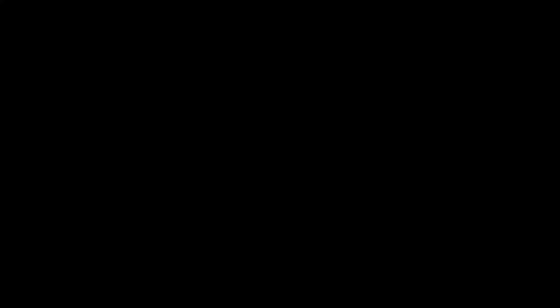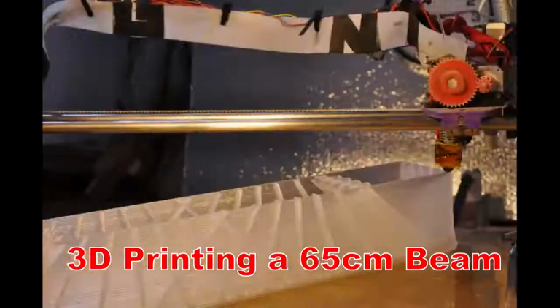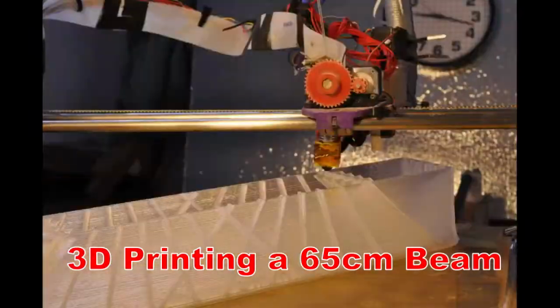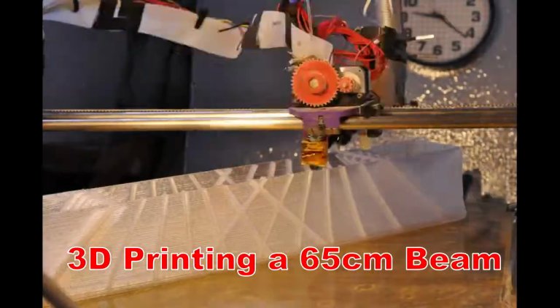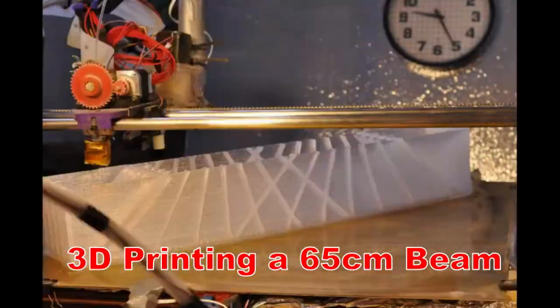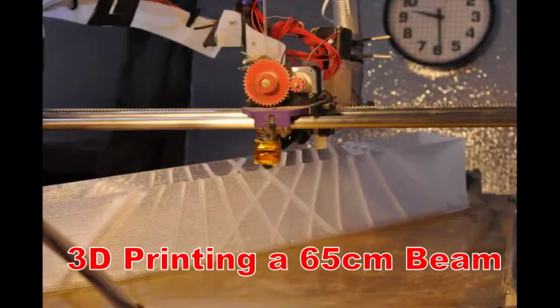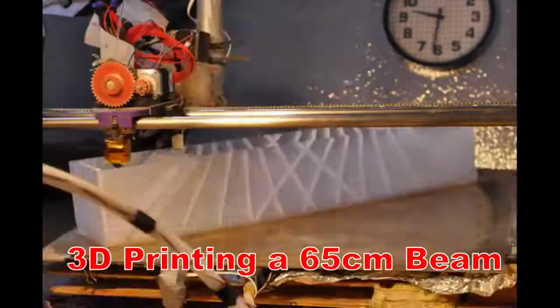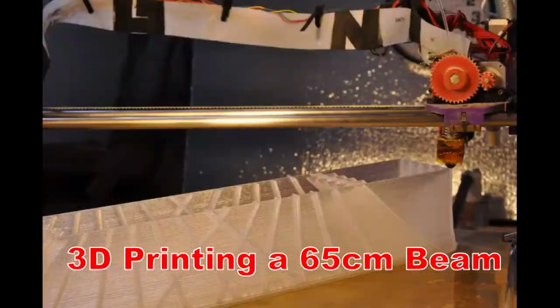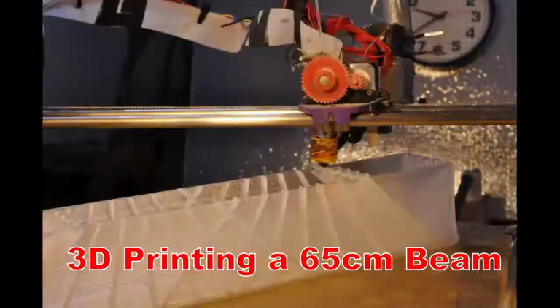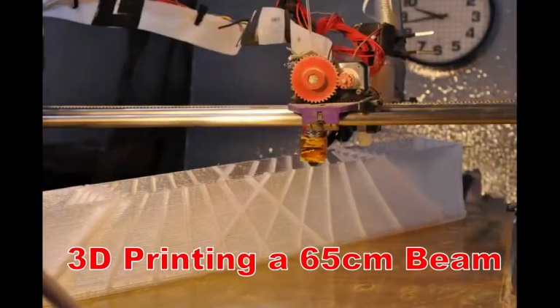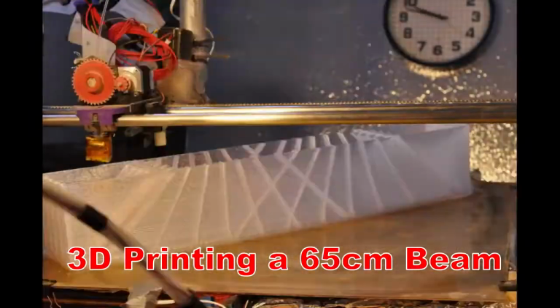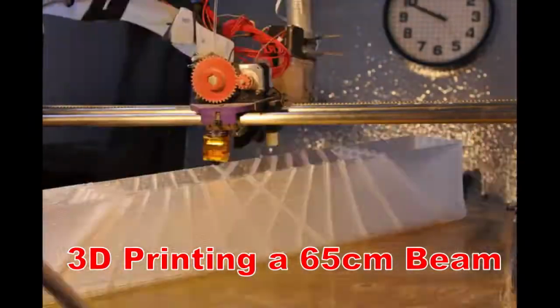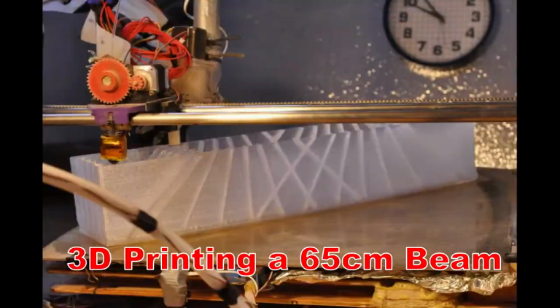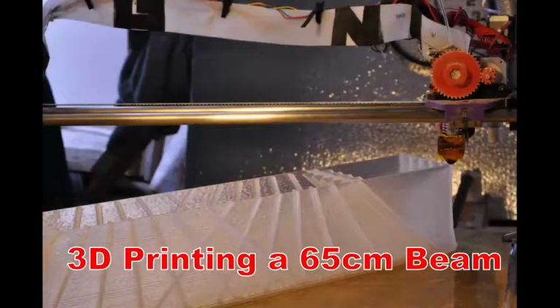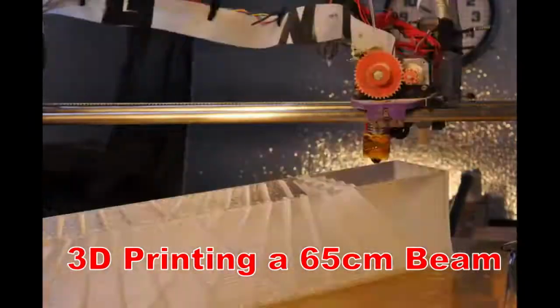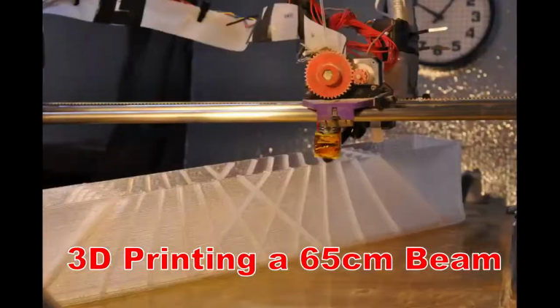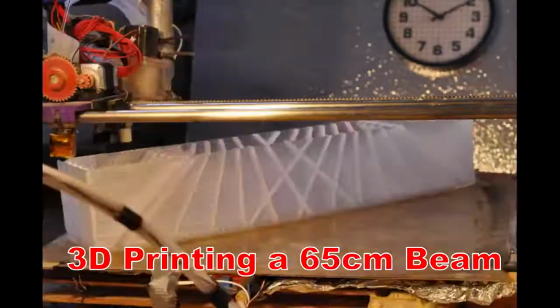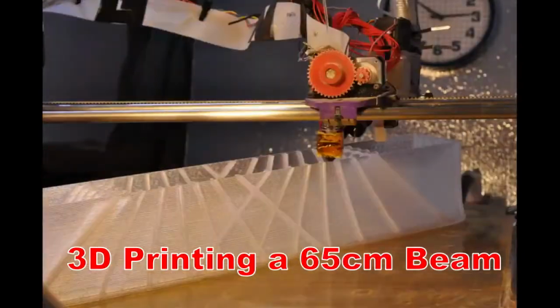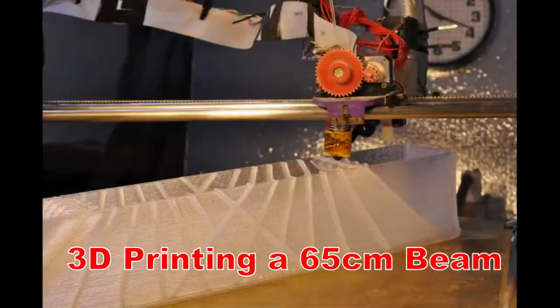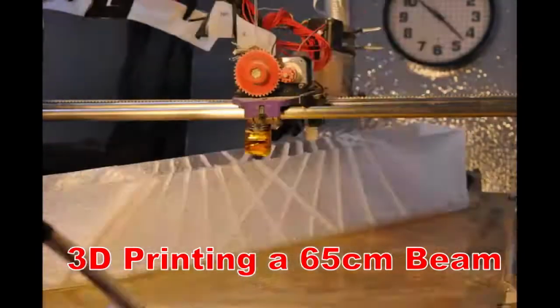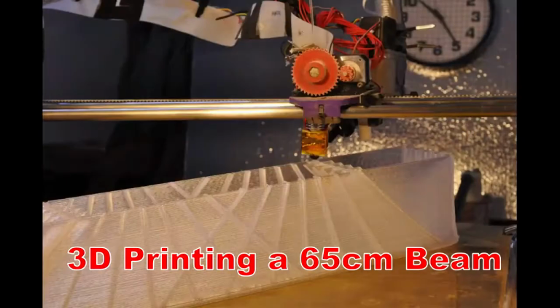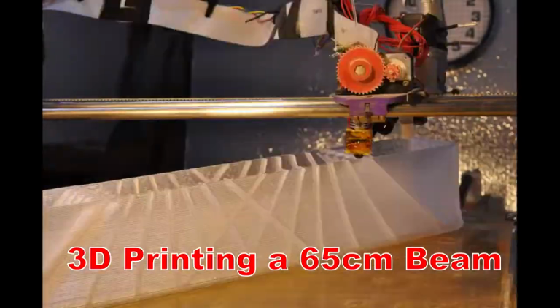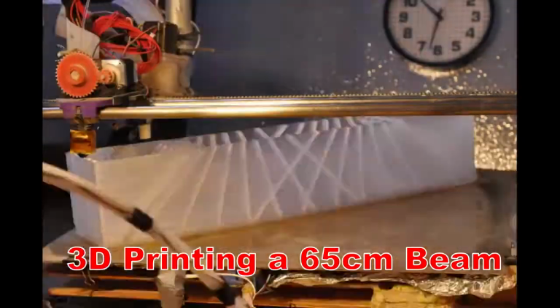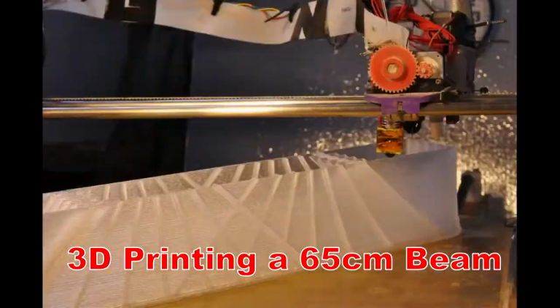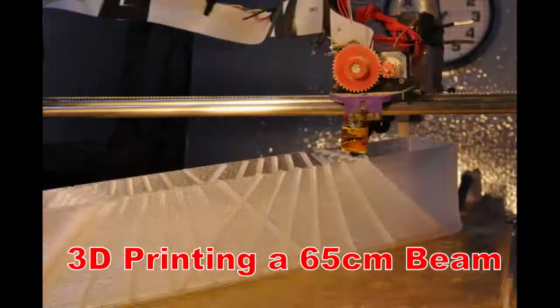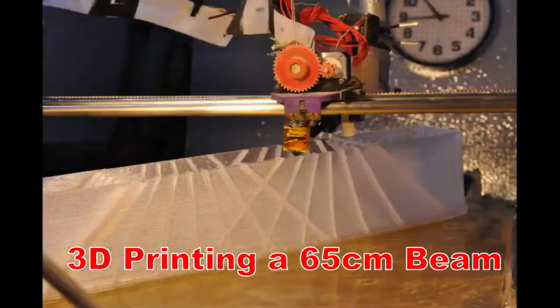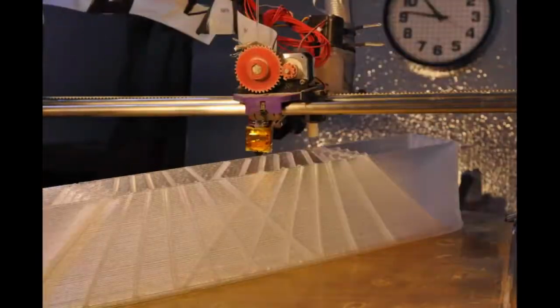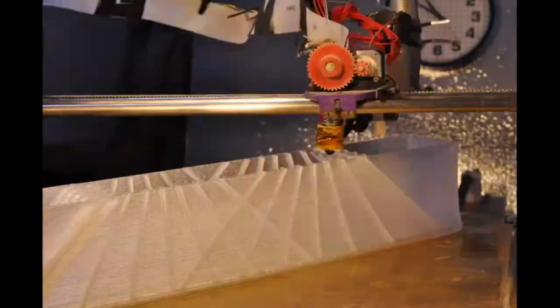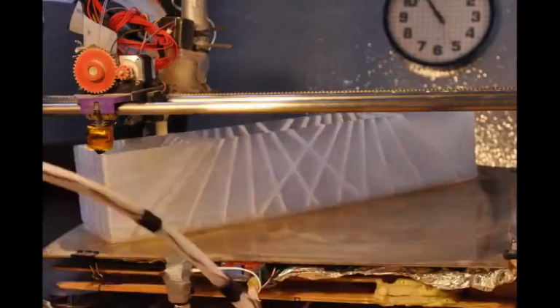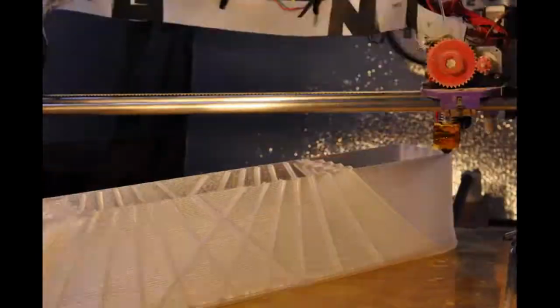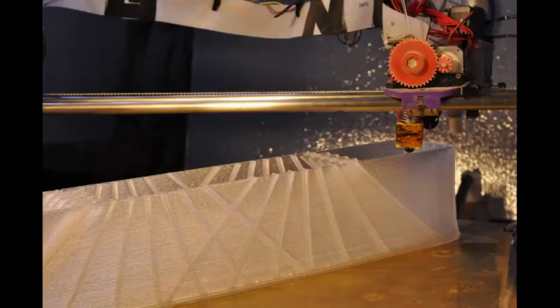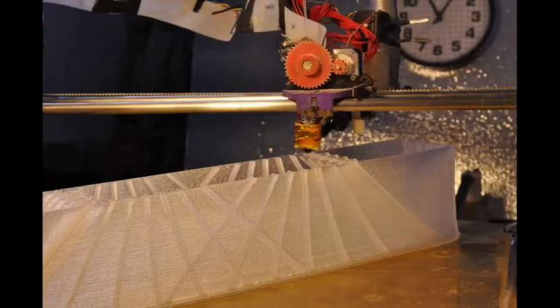Here I'm 3D printing a 65 centimeter long beam. This is for the NASA 3D printed habitat challenge.